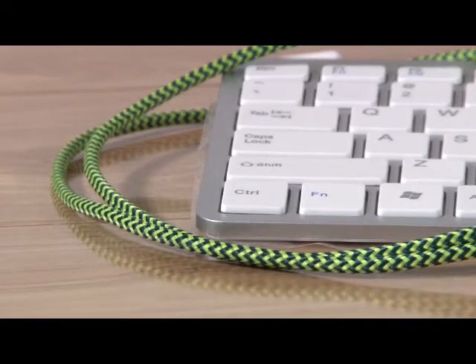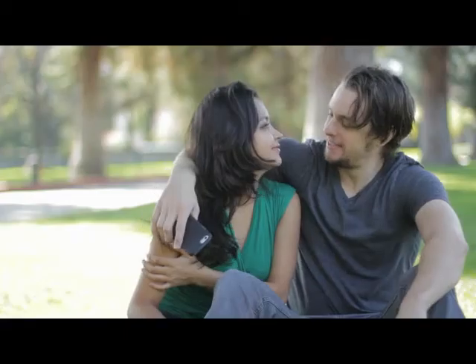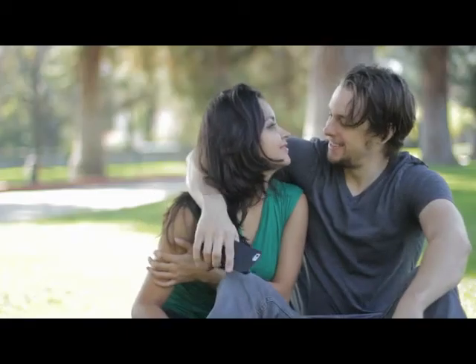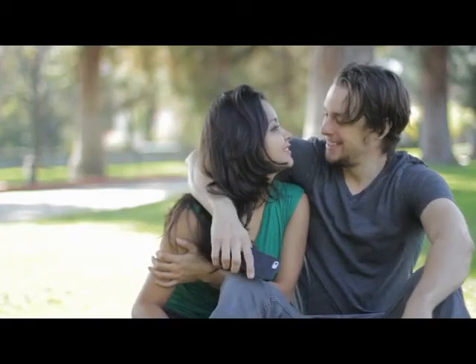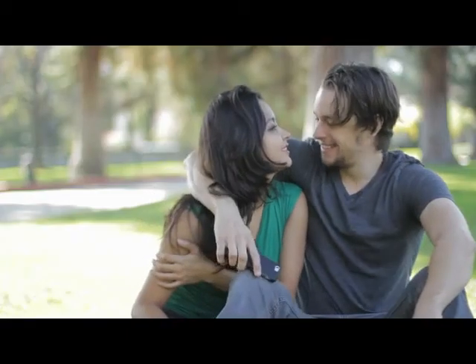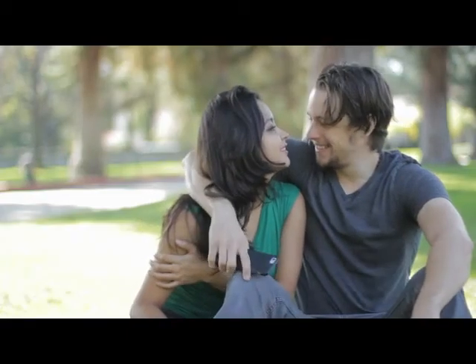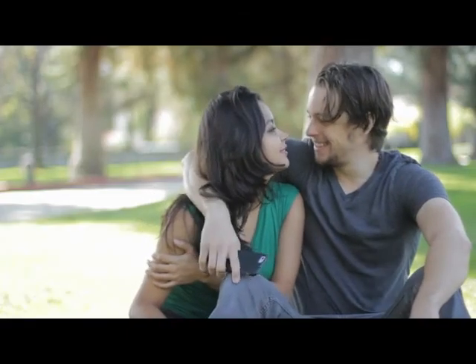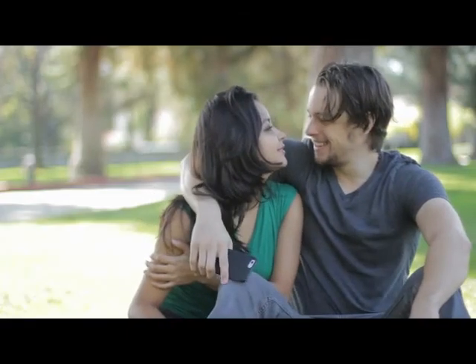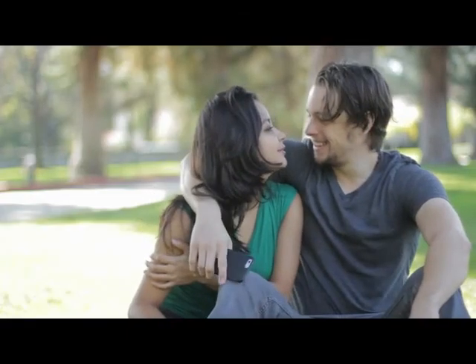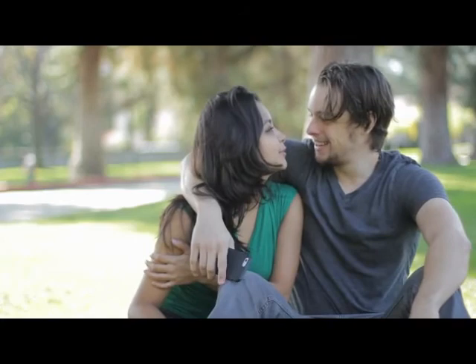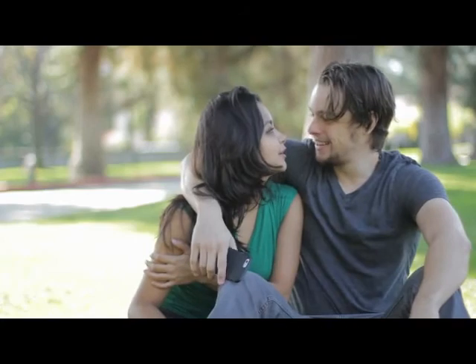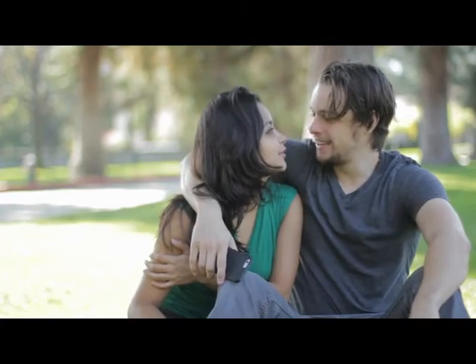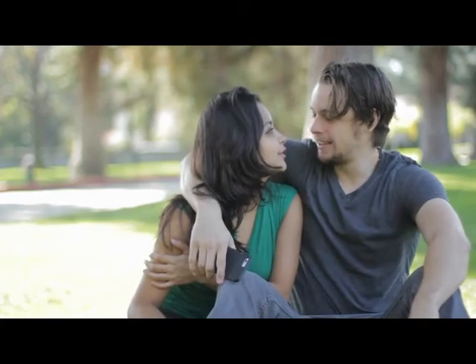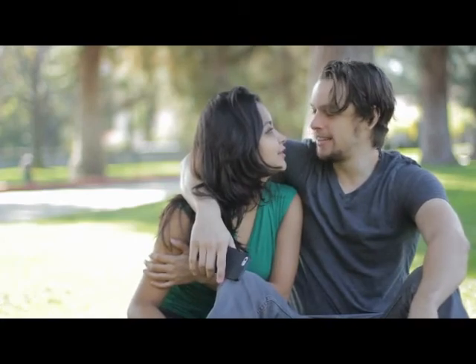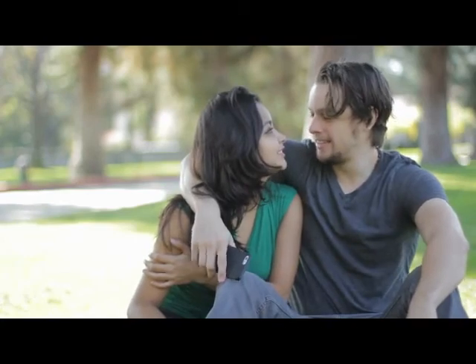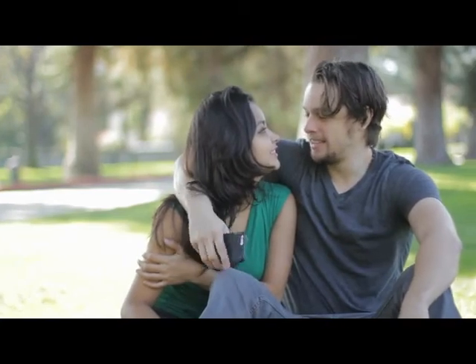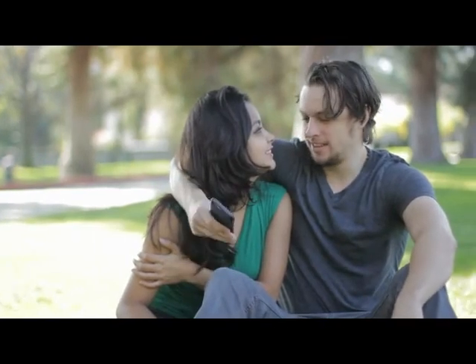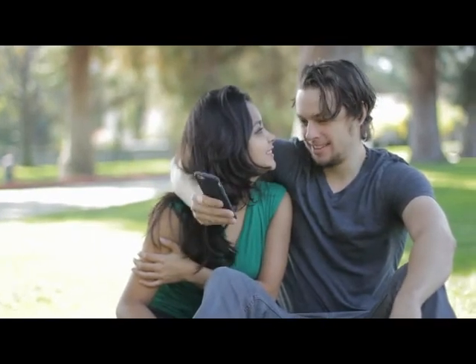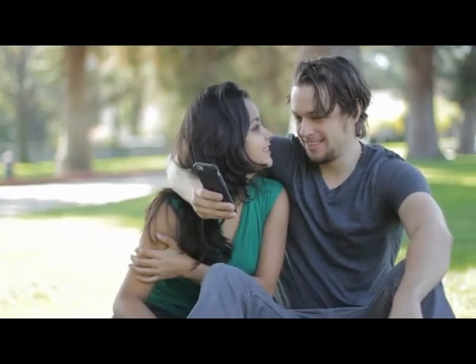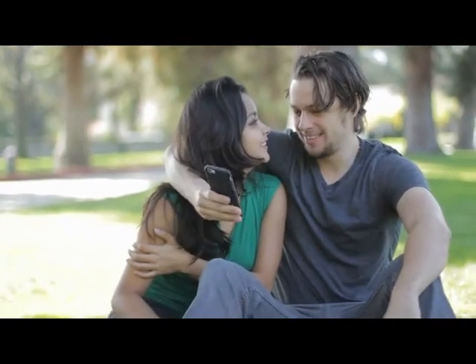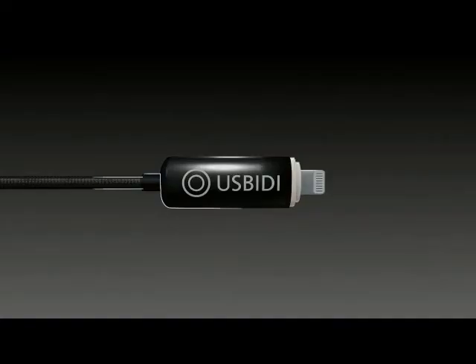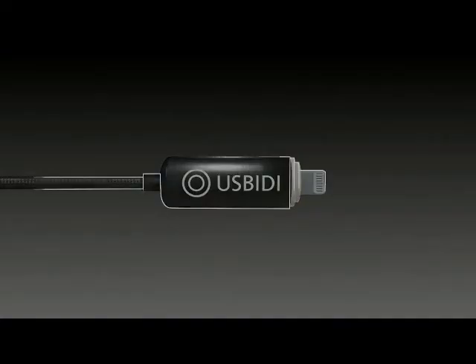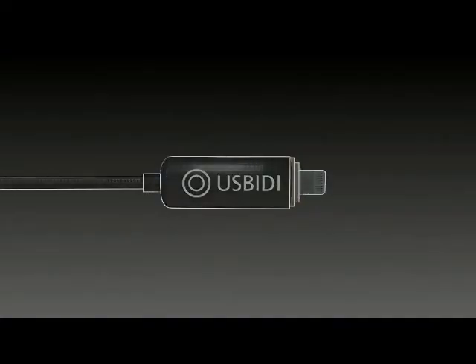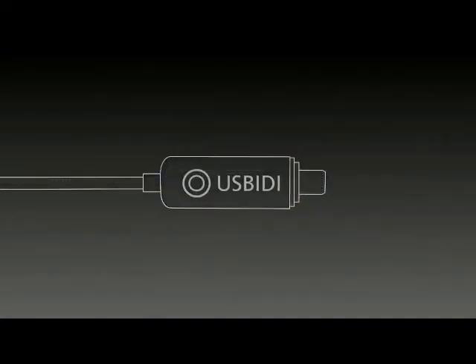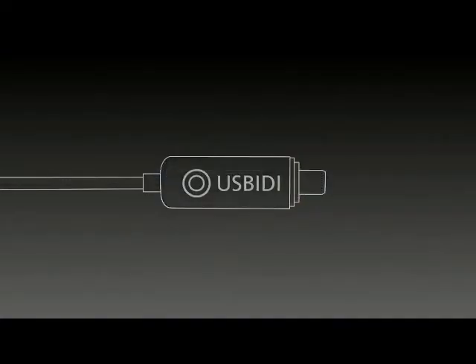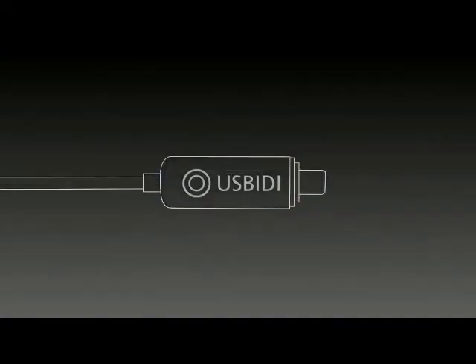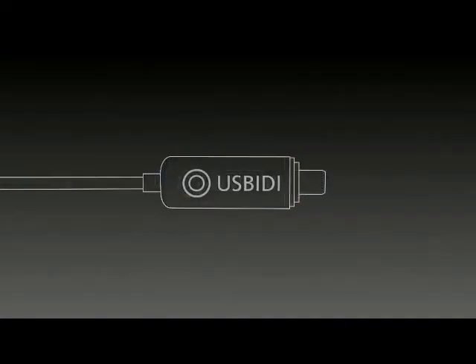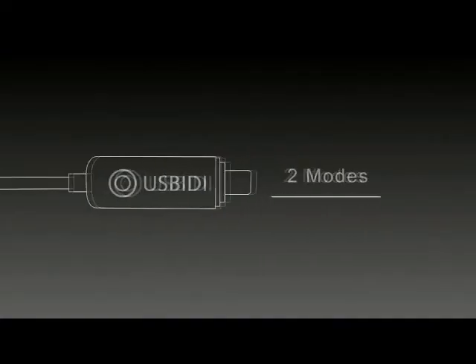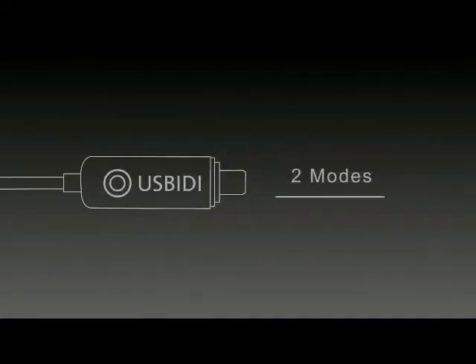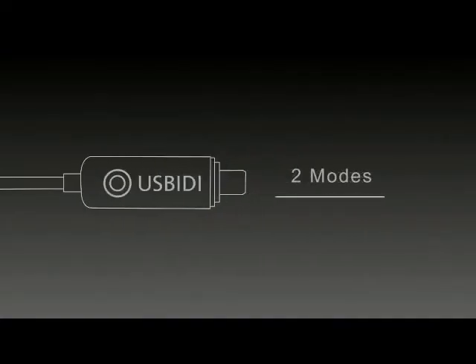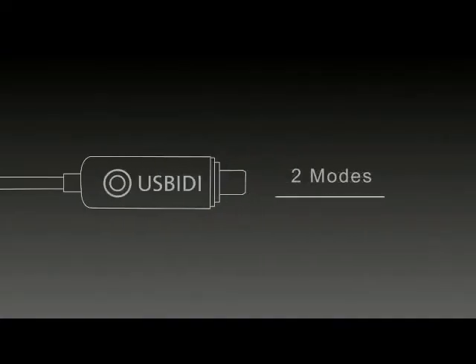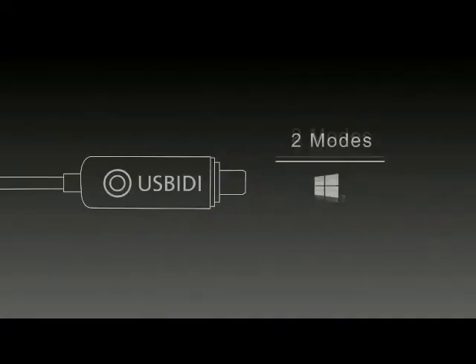You deserve a better charging experience. Pledge now, and we'll send you your own U-Speedy.